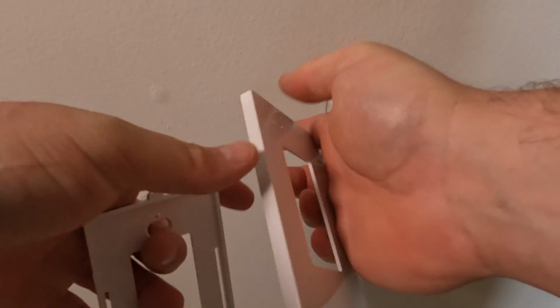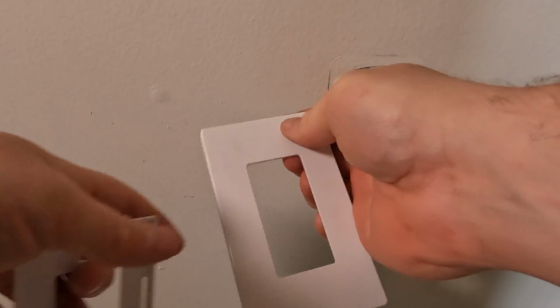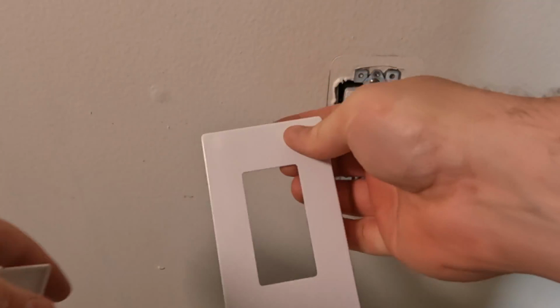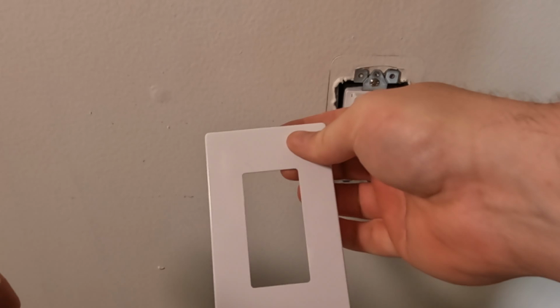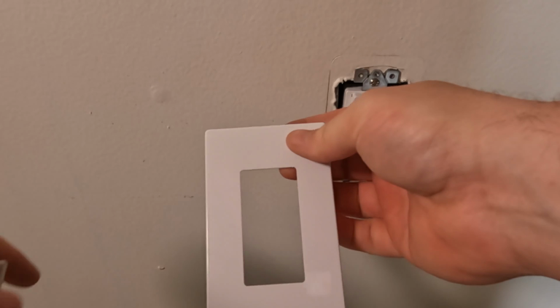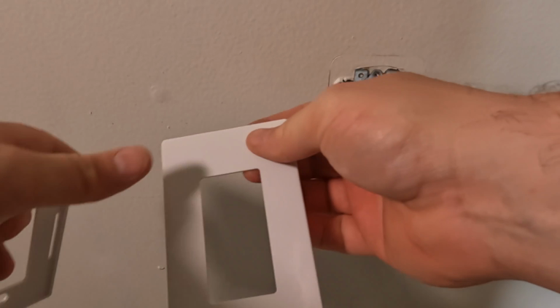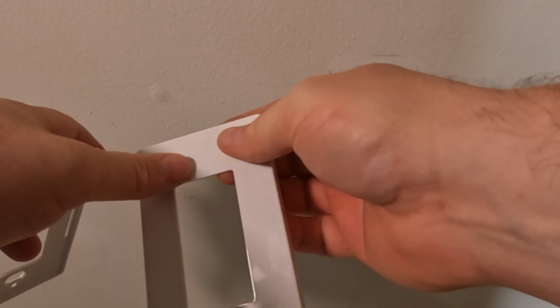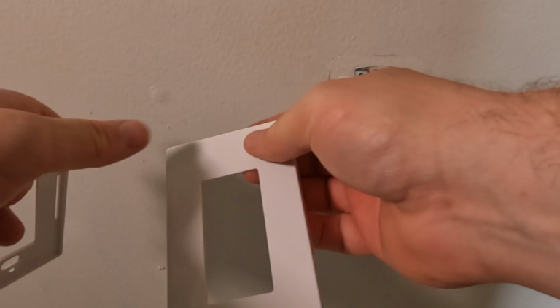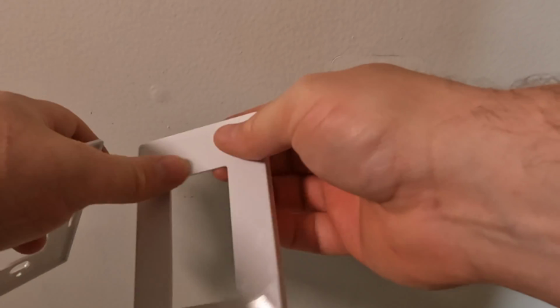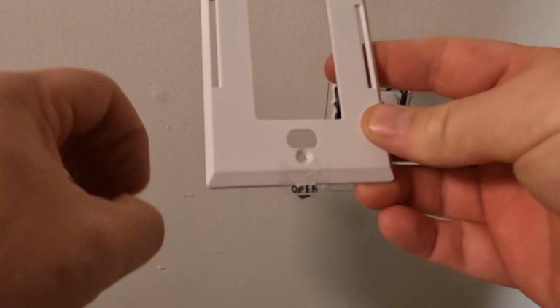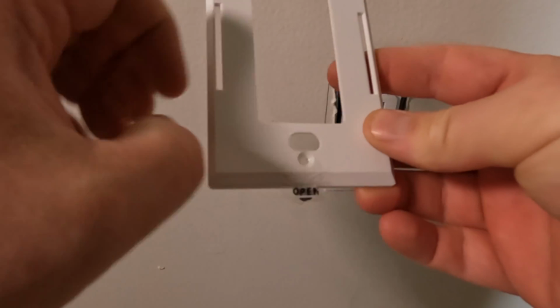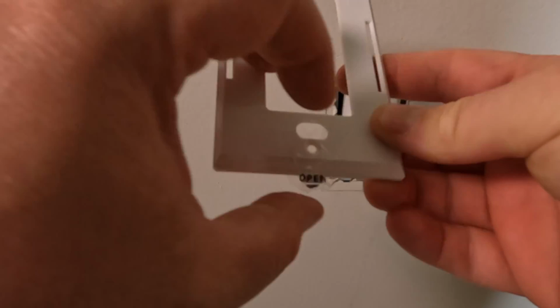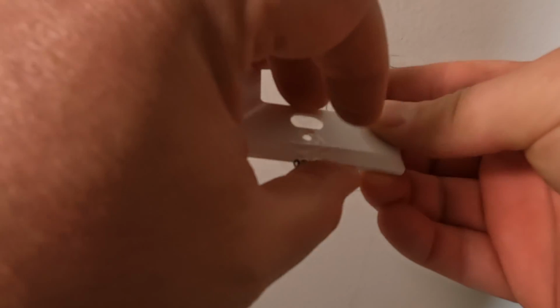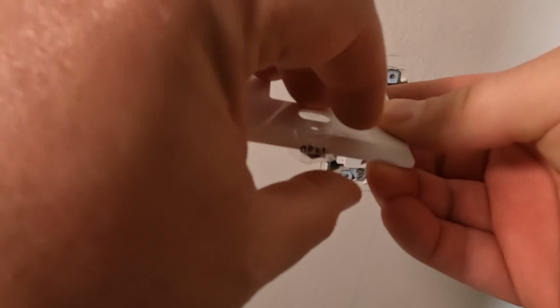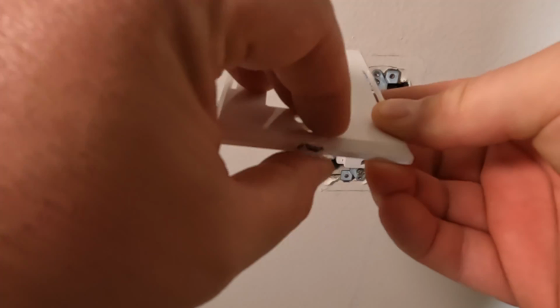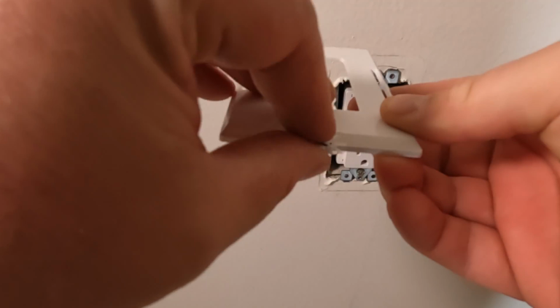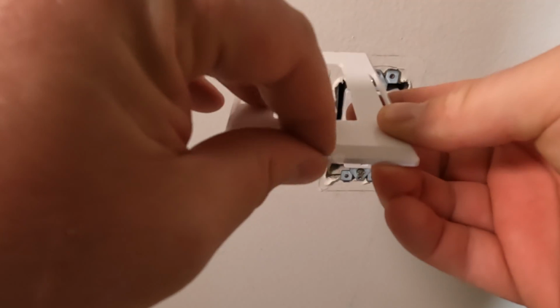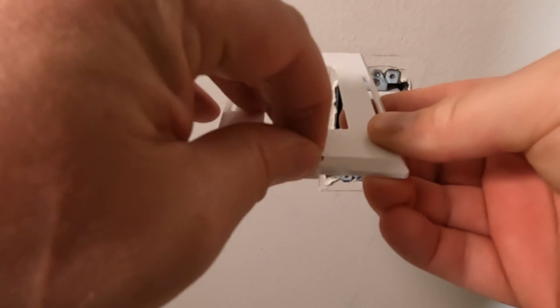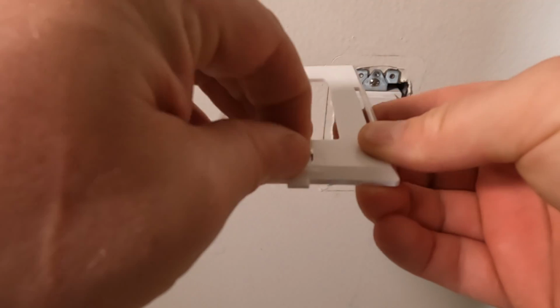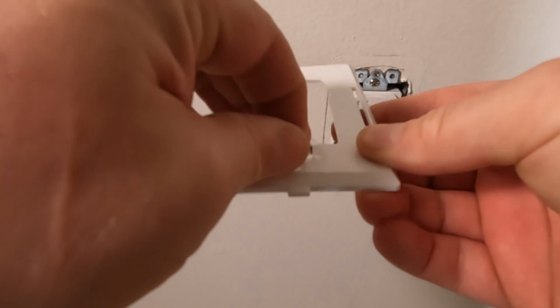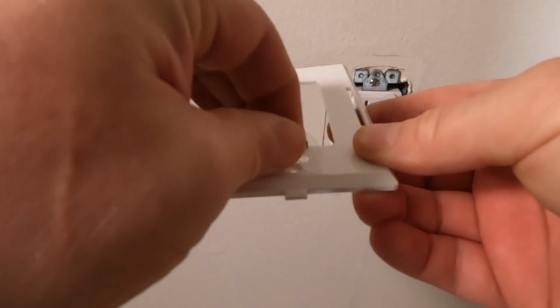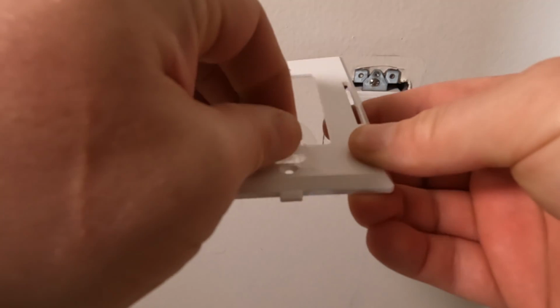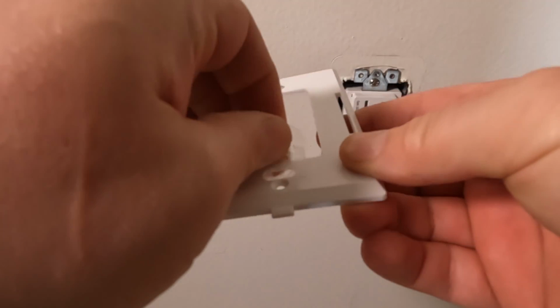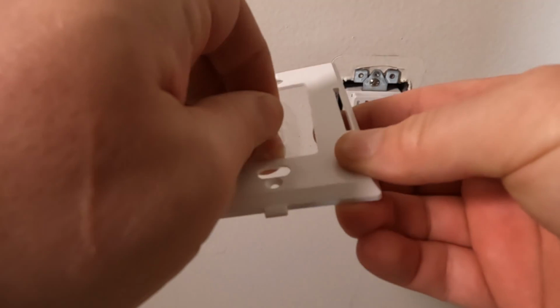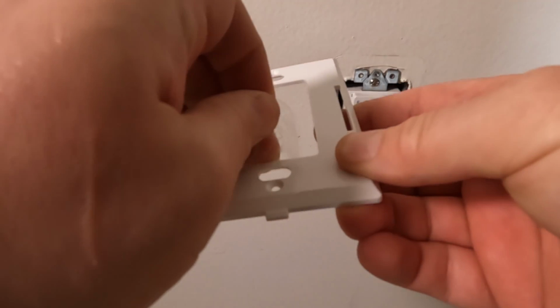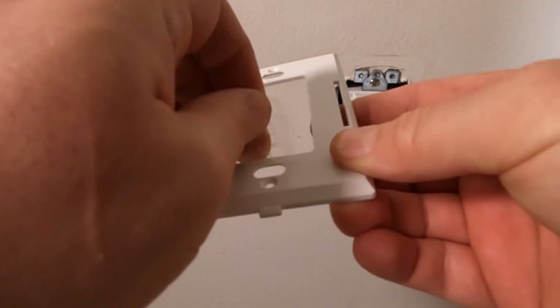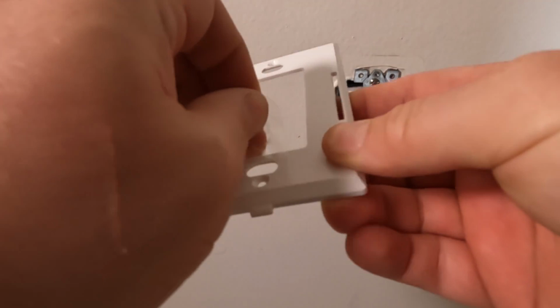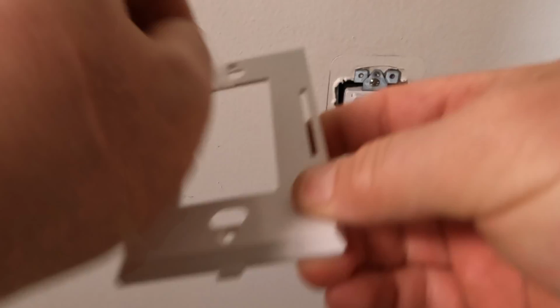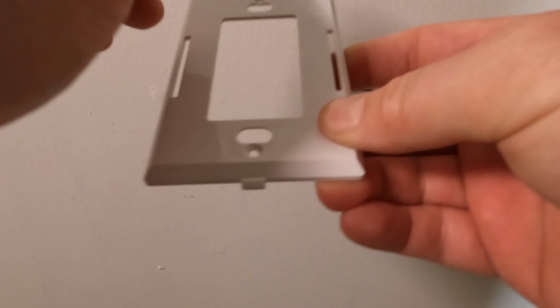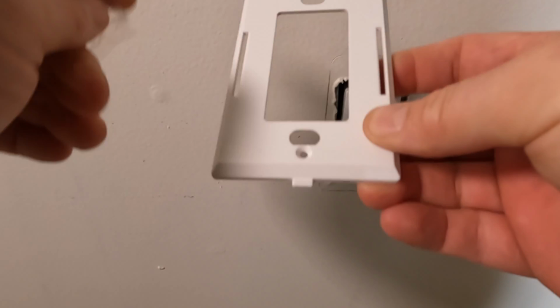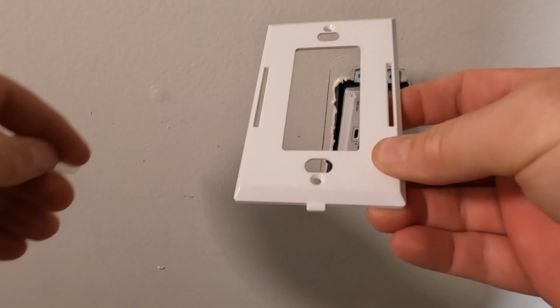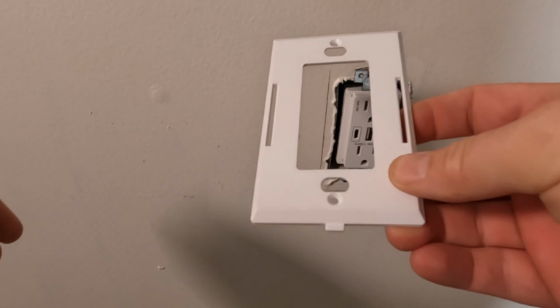This is a two-piece faceplate. The mounting plate screws into the receptacle, then the decorative faceplate snaps onto that.